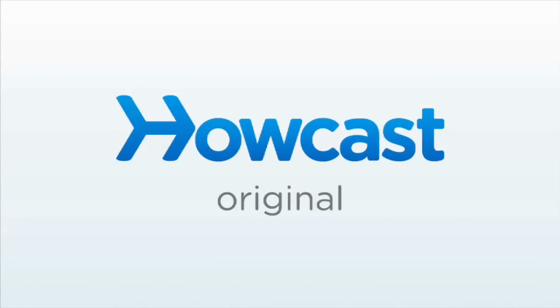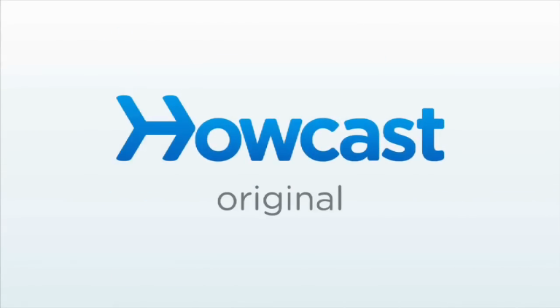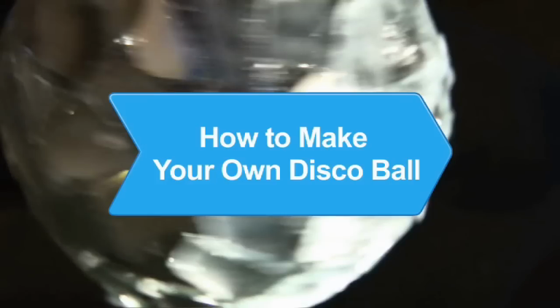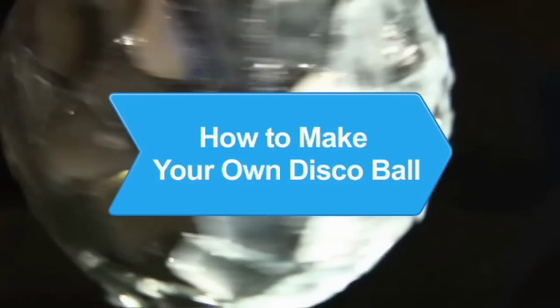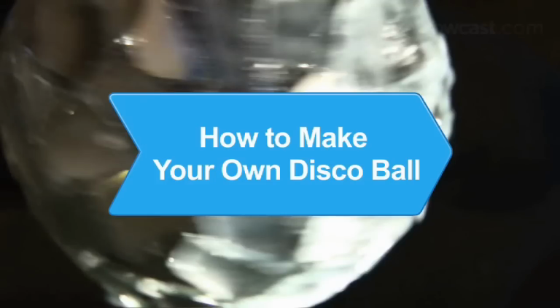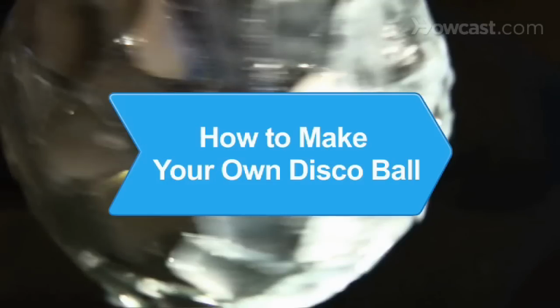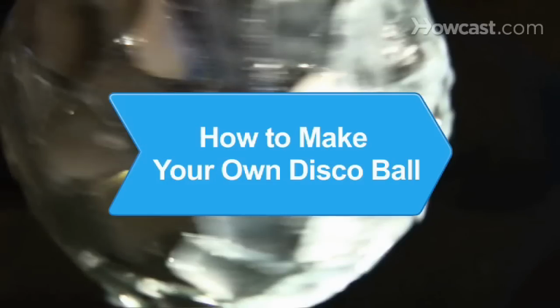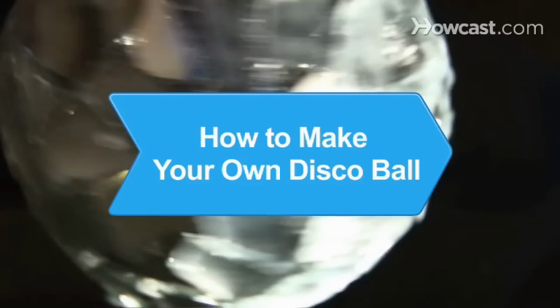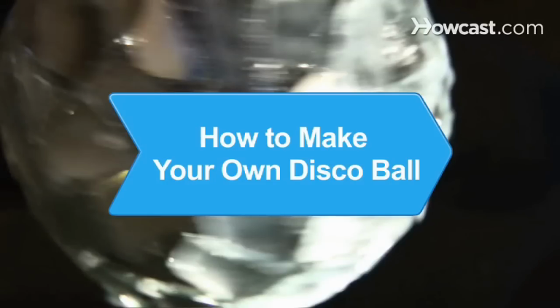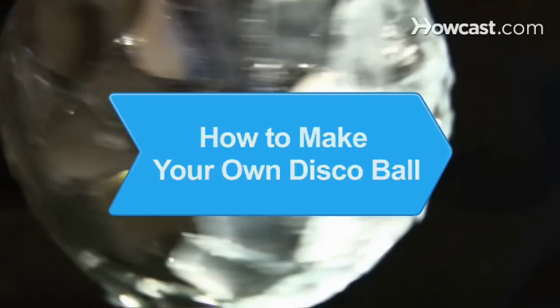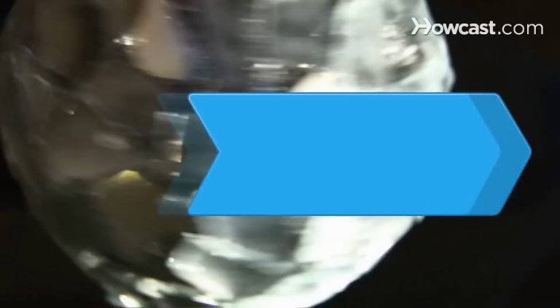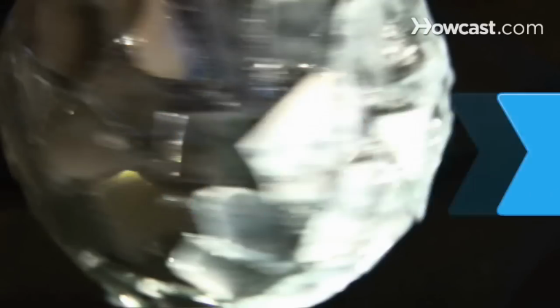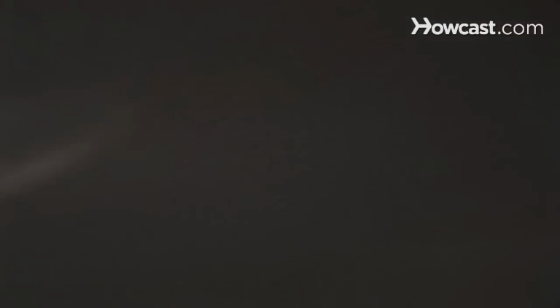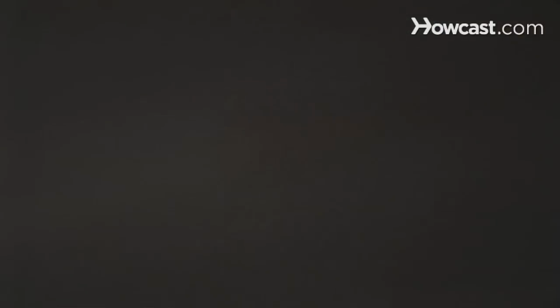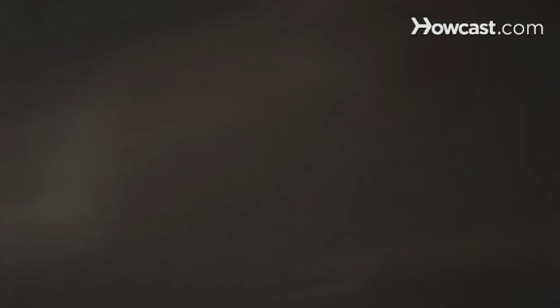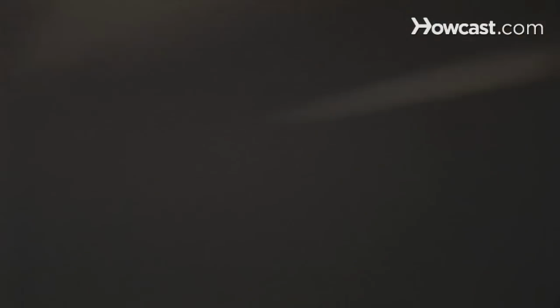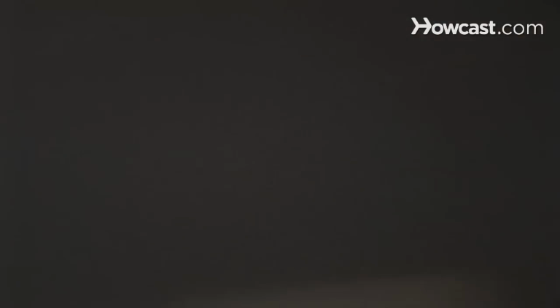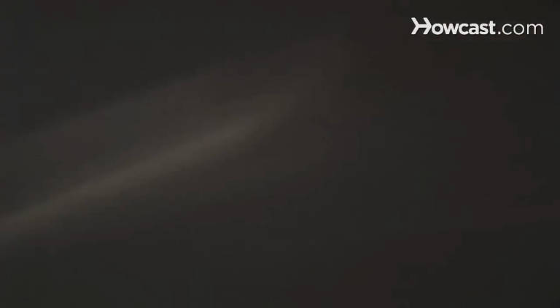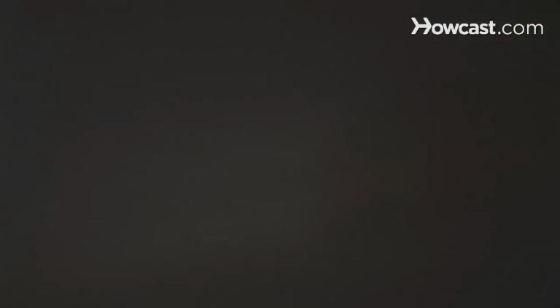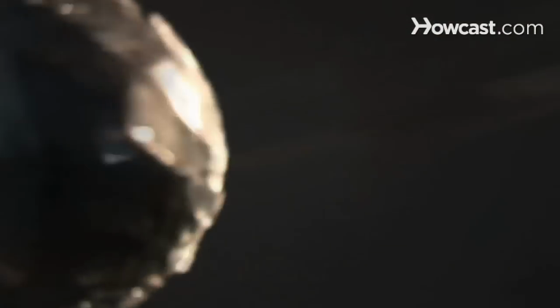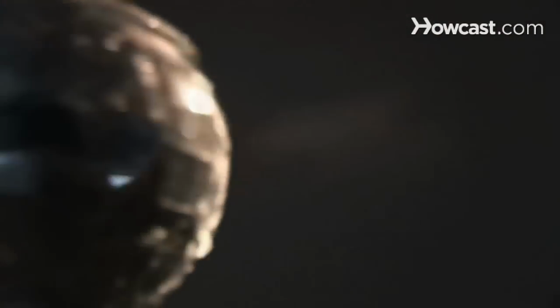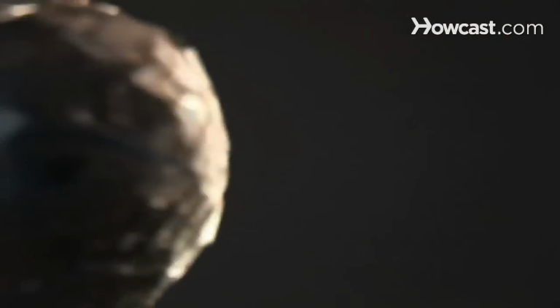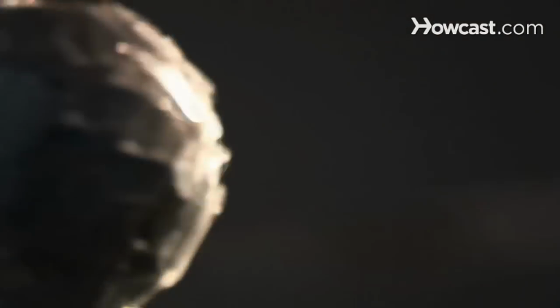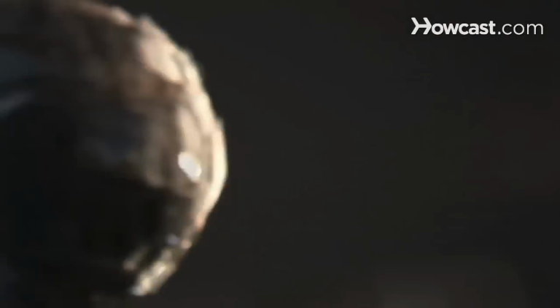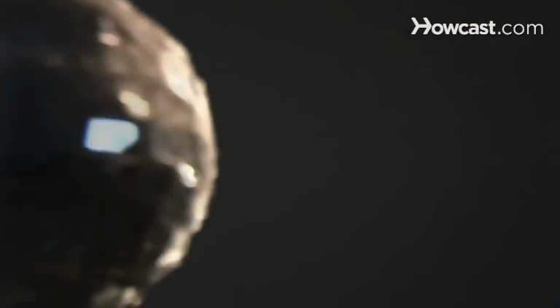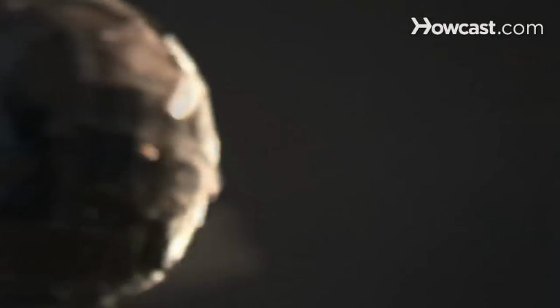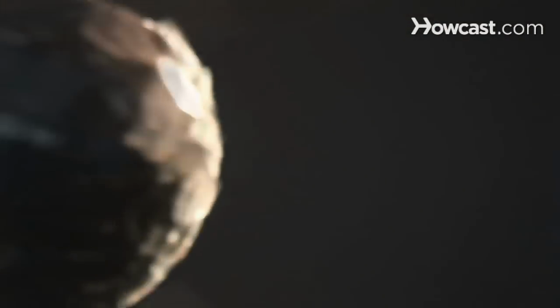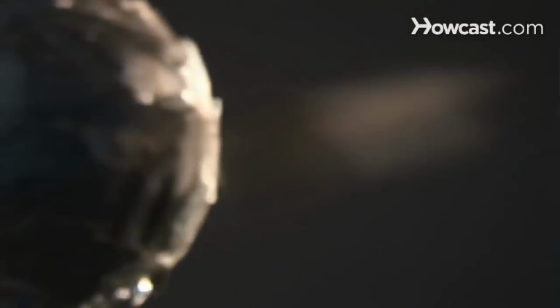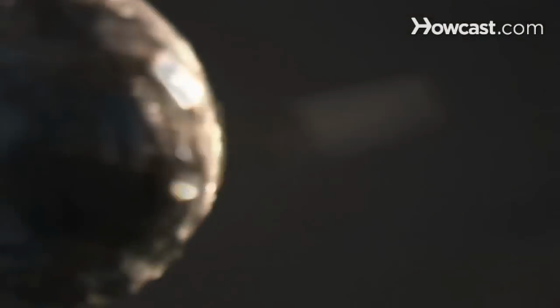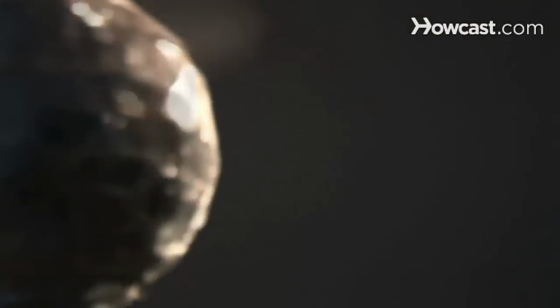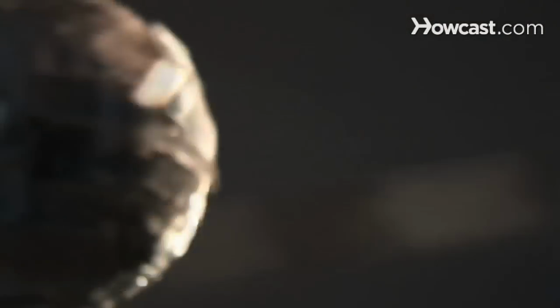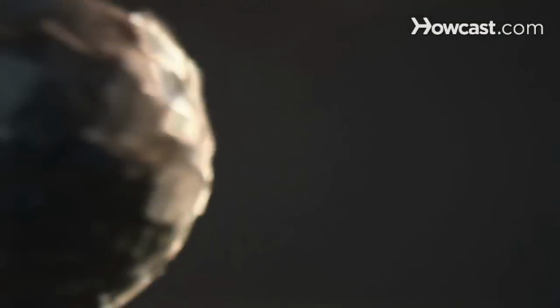How to Make Your Own Disco Ball. Get ready to boogie down. This stunning disco ball will be a great addition to your dance floor.